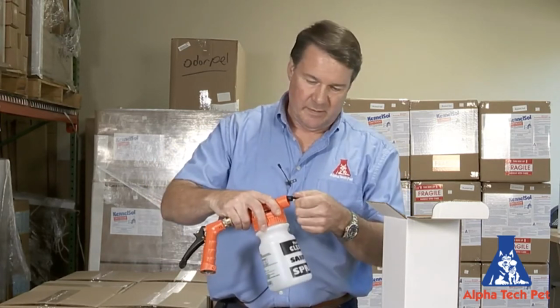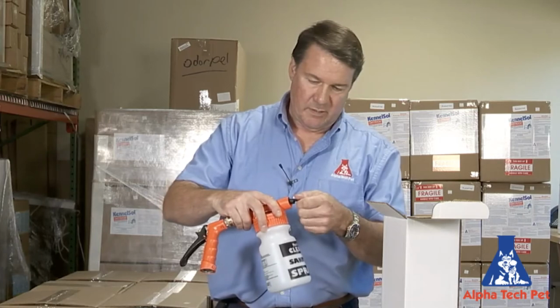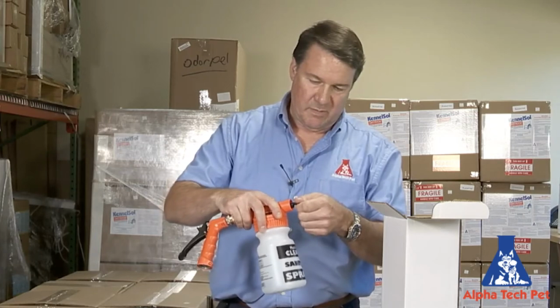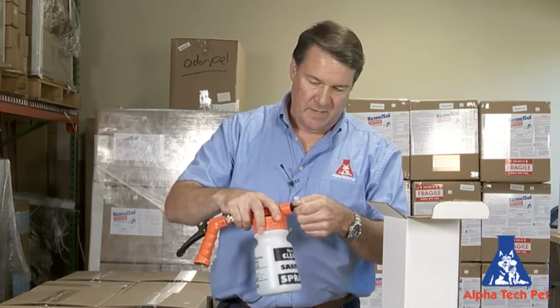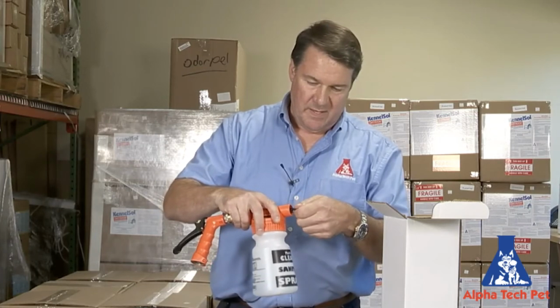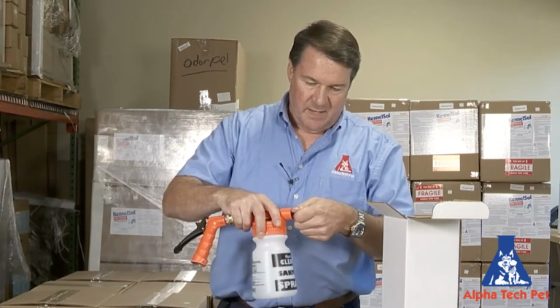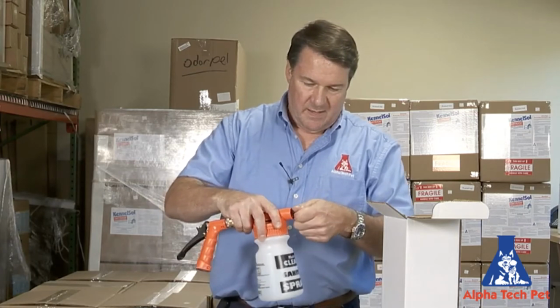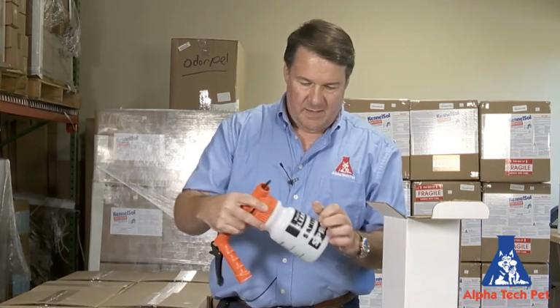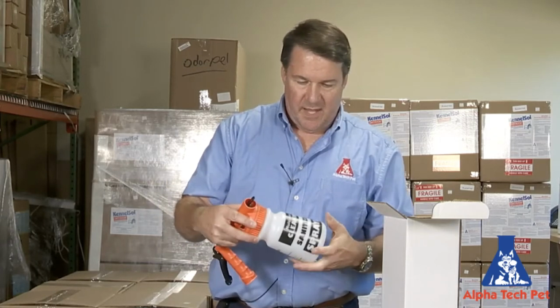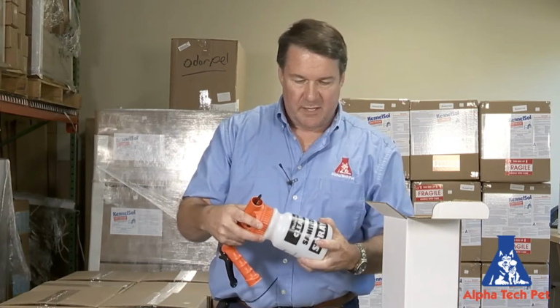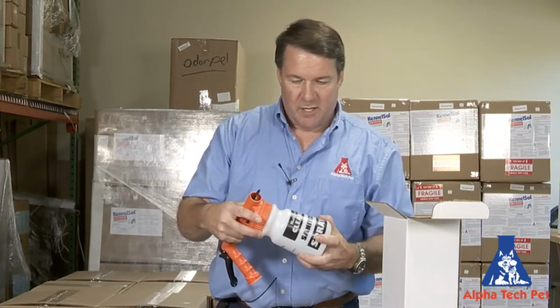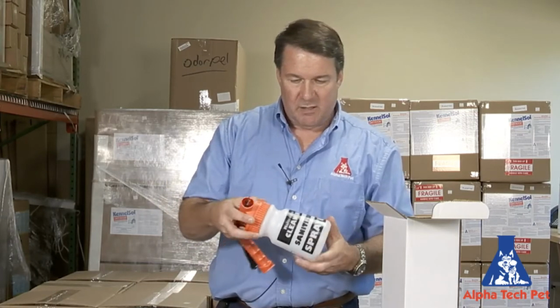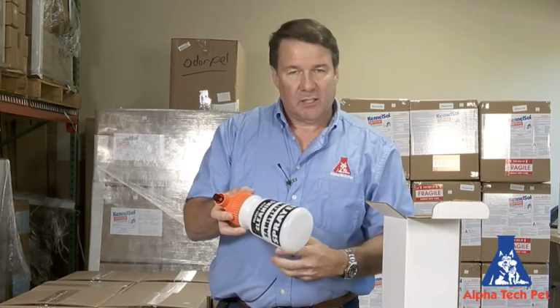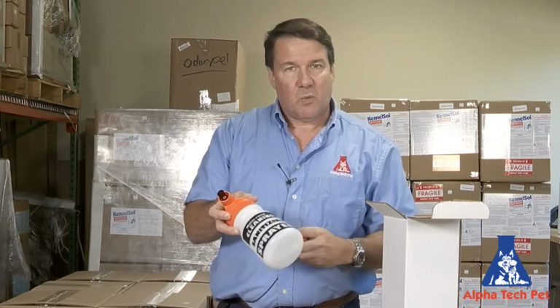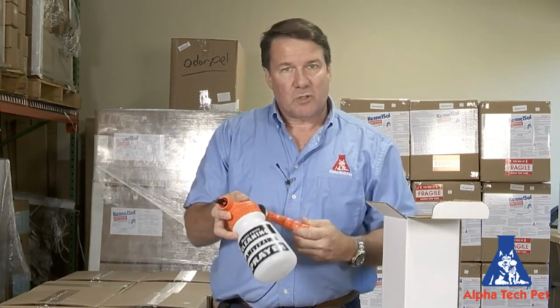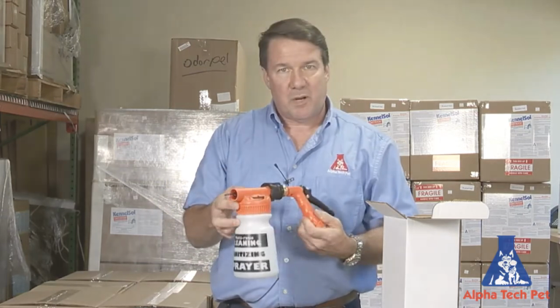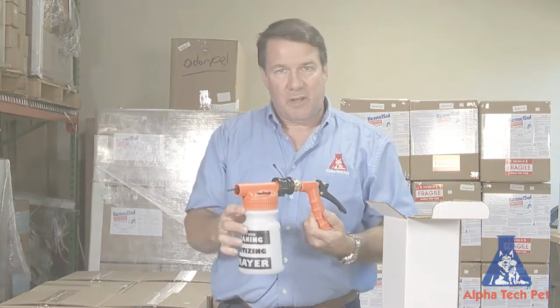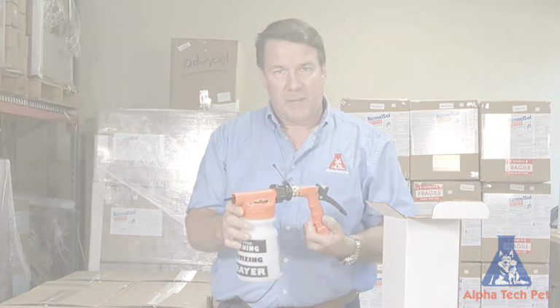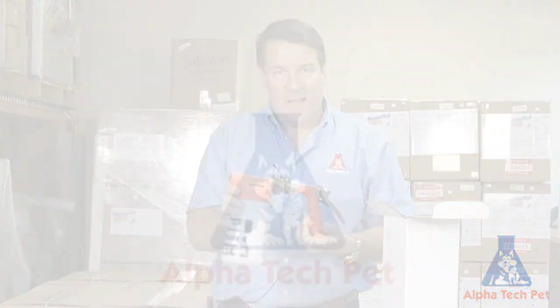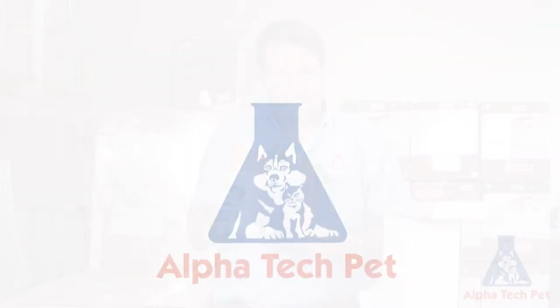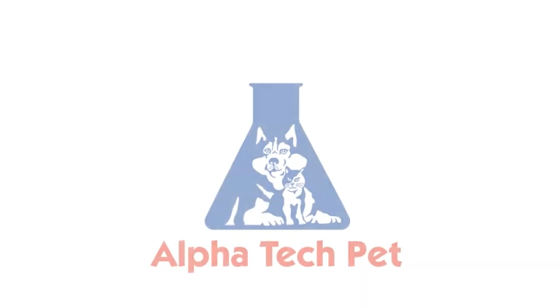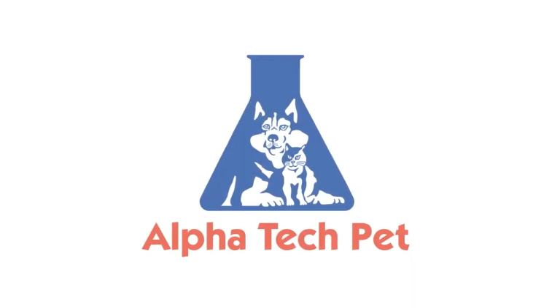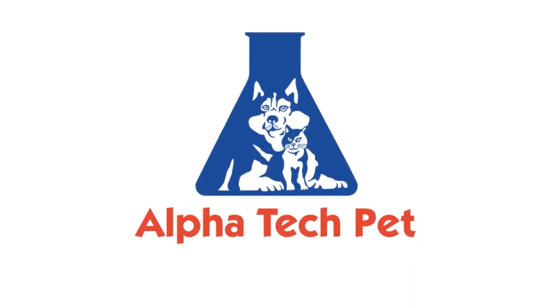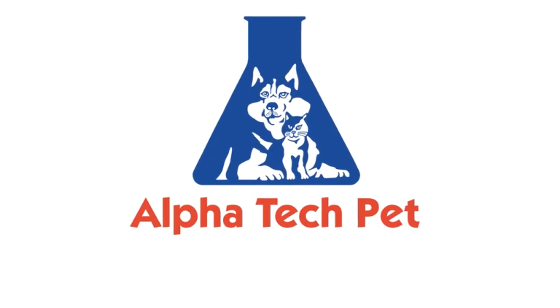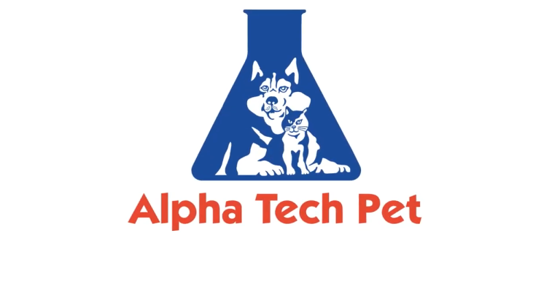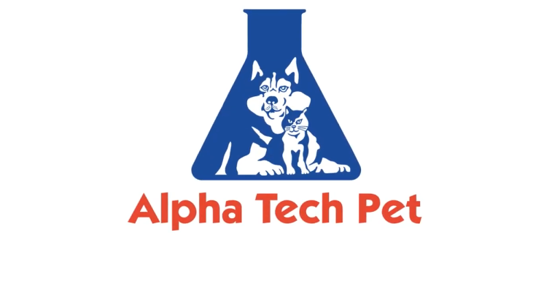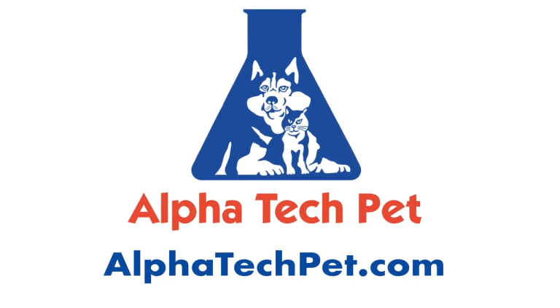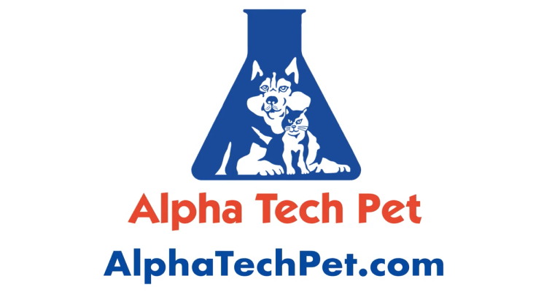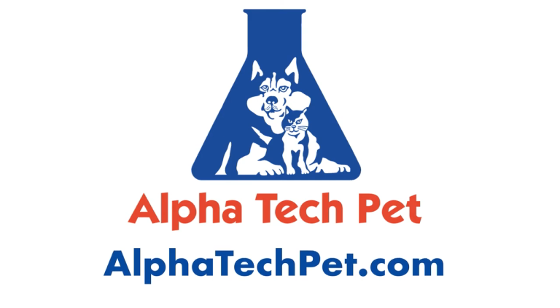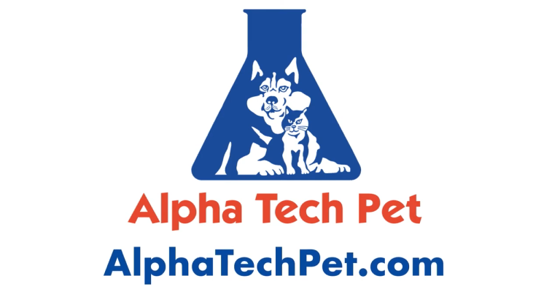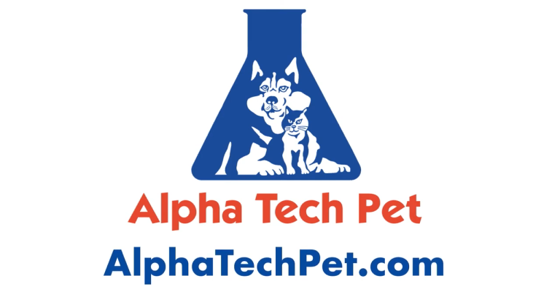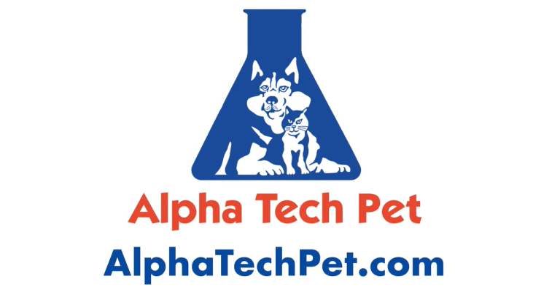So that is our quartz sprayer that we have. It's at alphatechpet.com. Thanks.